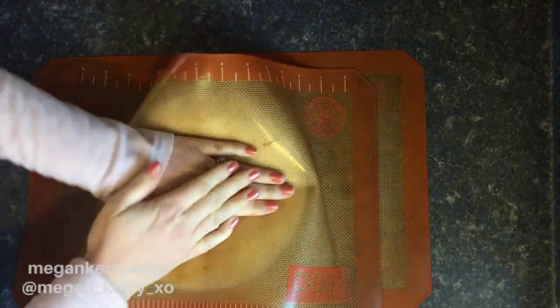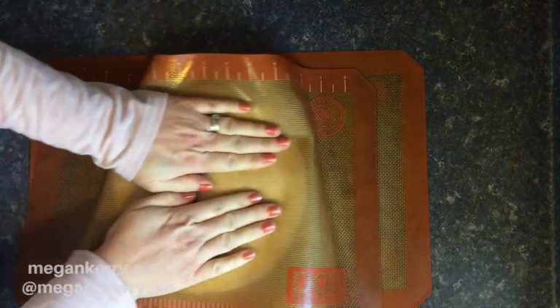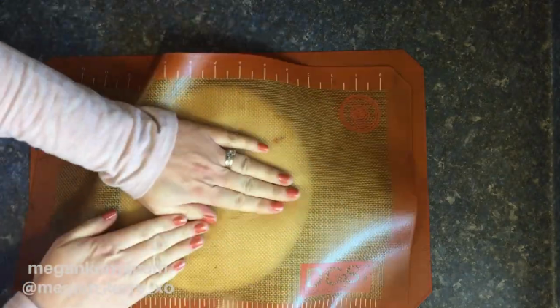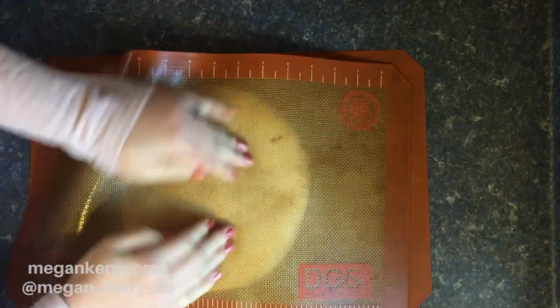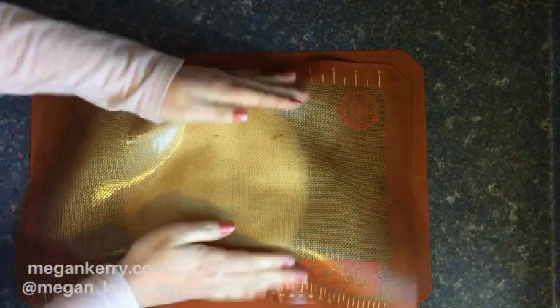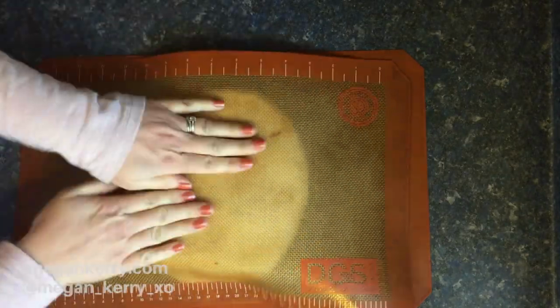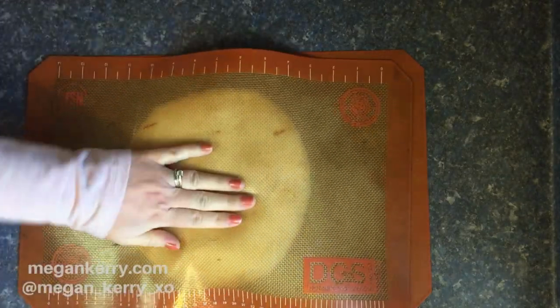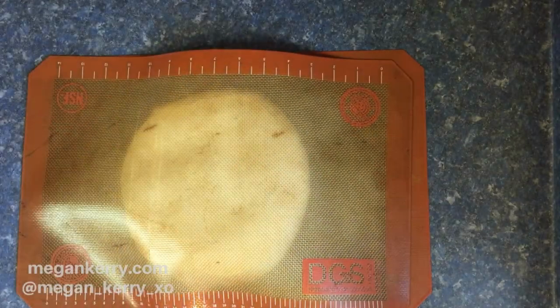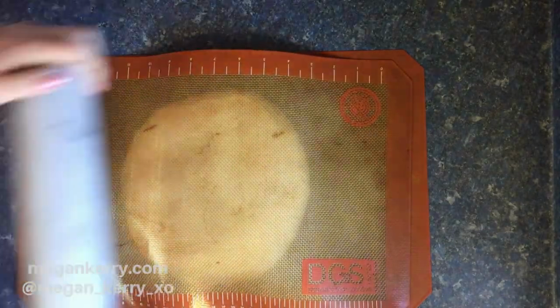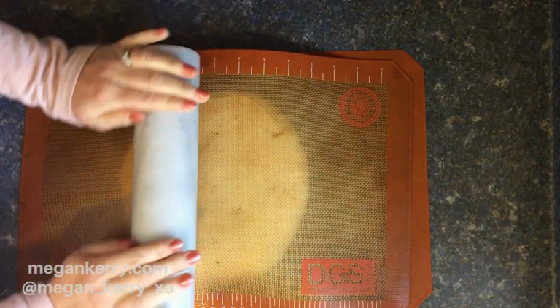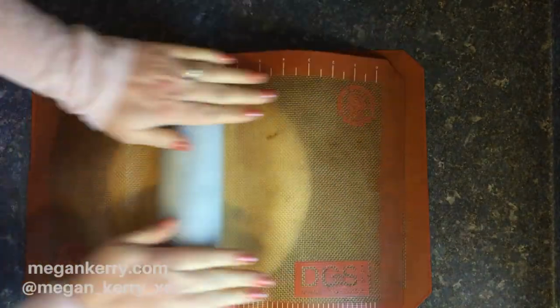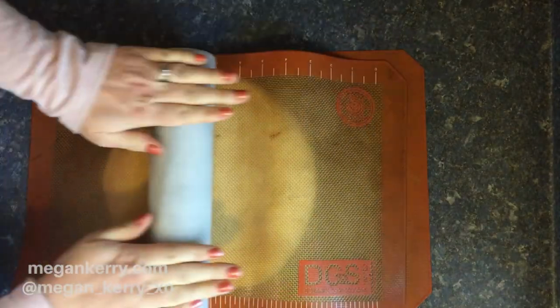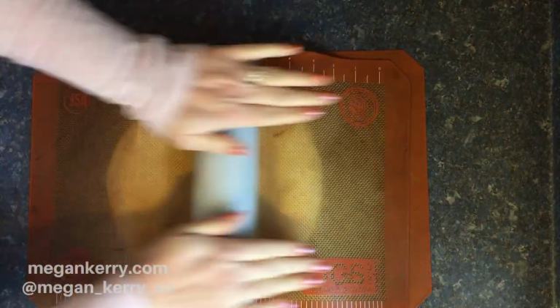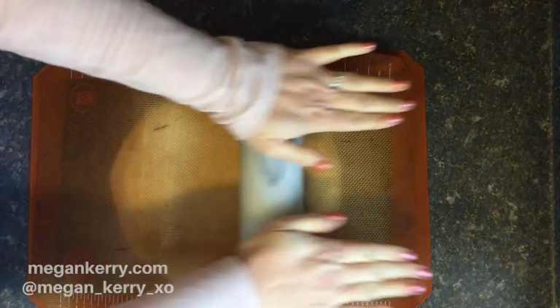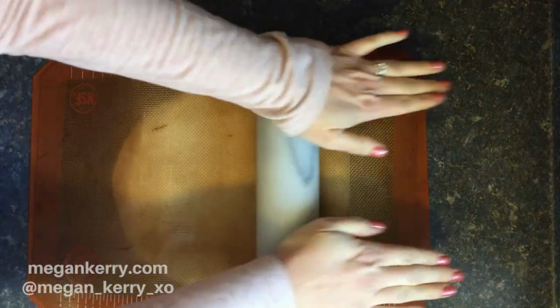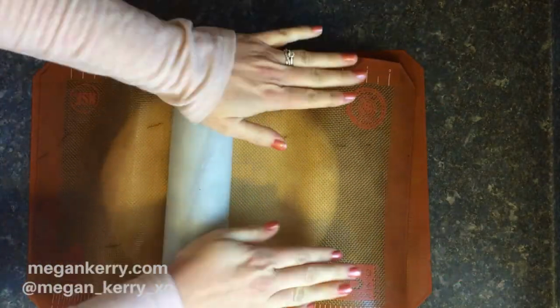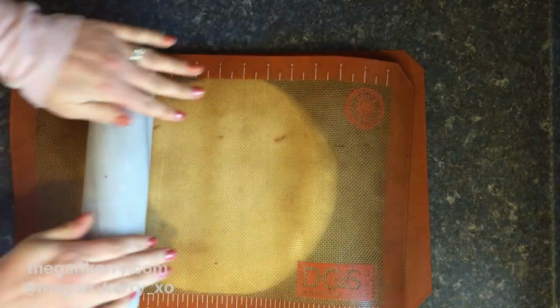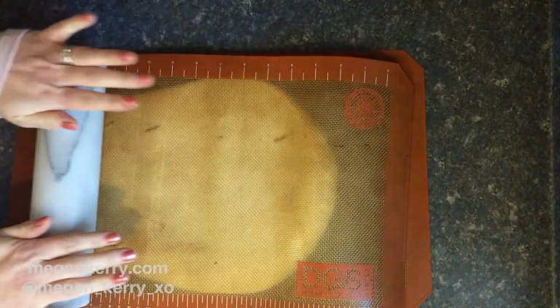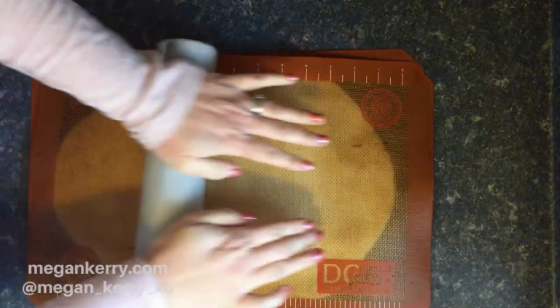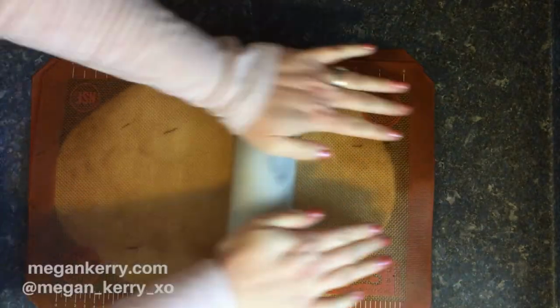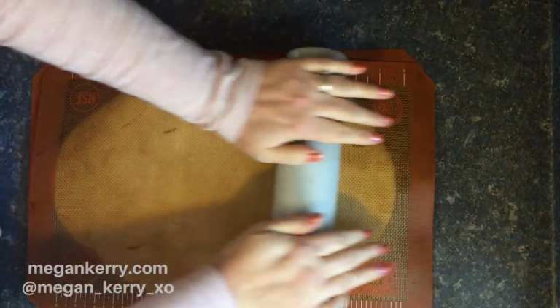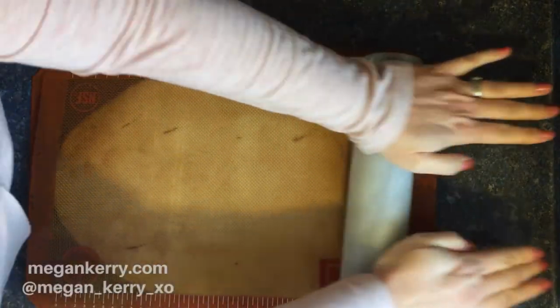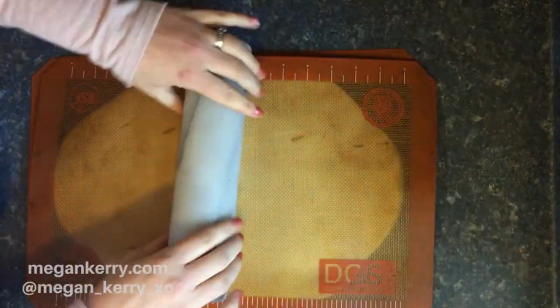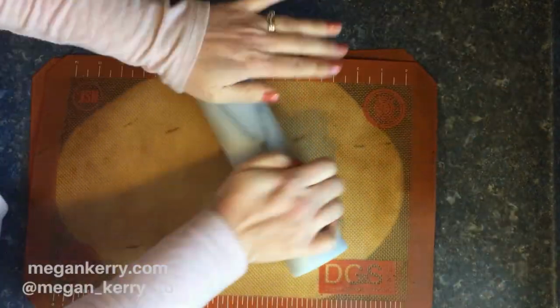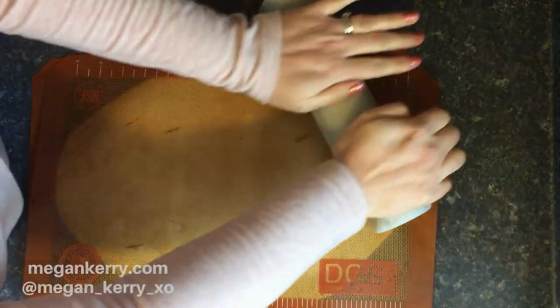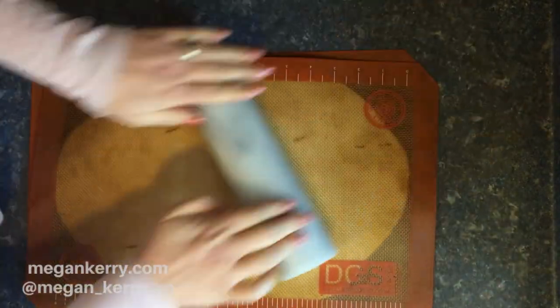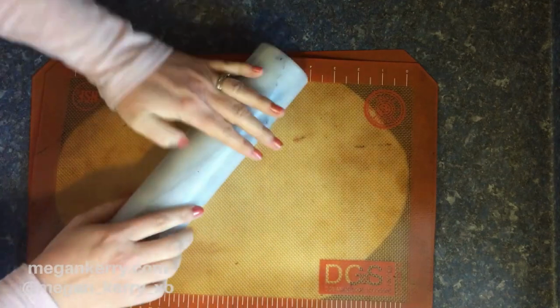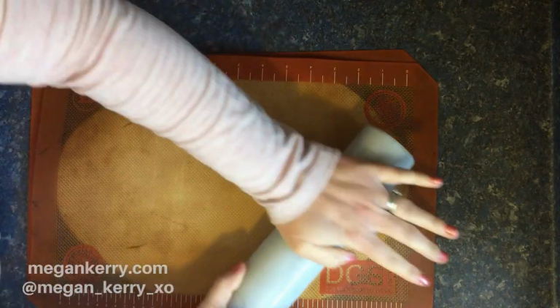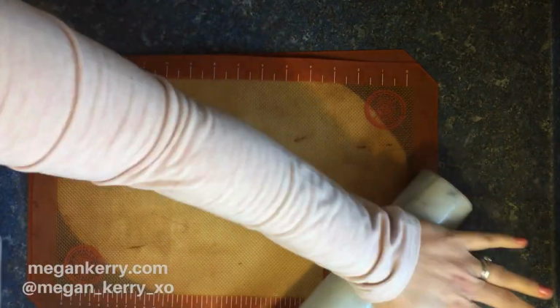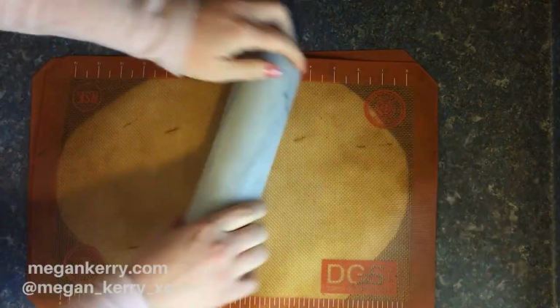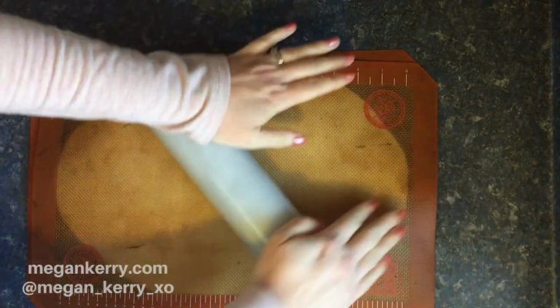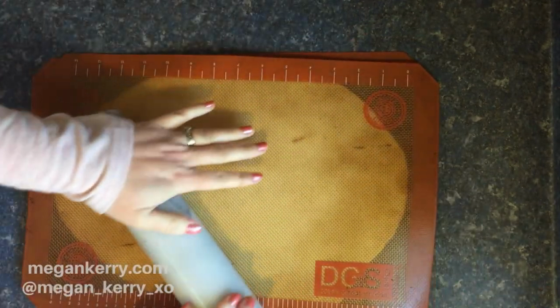I'm gonna let this rise for about an hour. Okay, it's all done rising. I'm gonna go ahead and set my oven to 425 Fahrenheit and I'm rolling out my dough now.